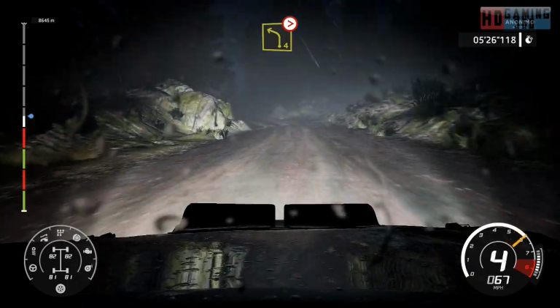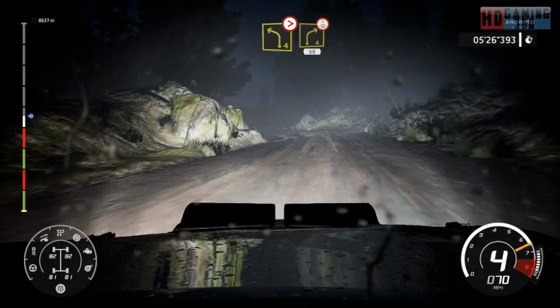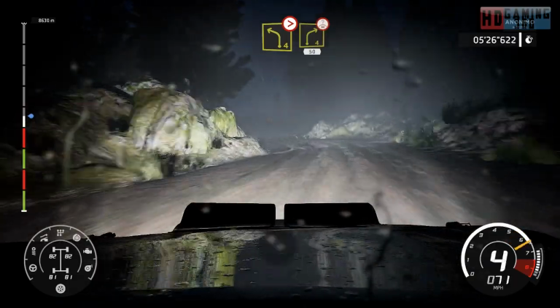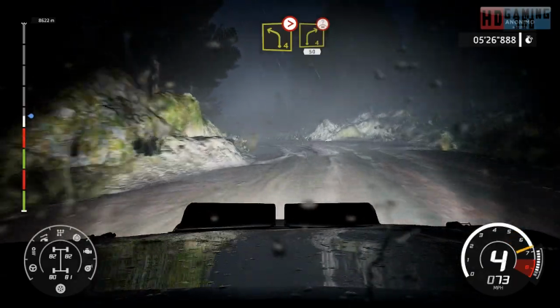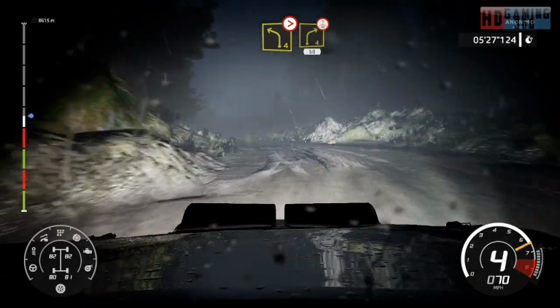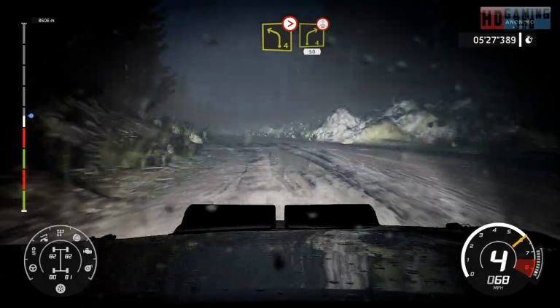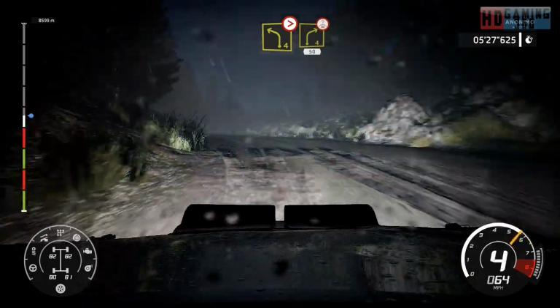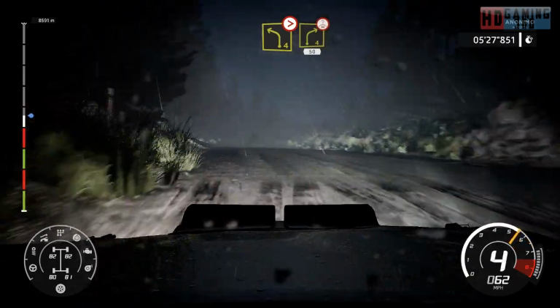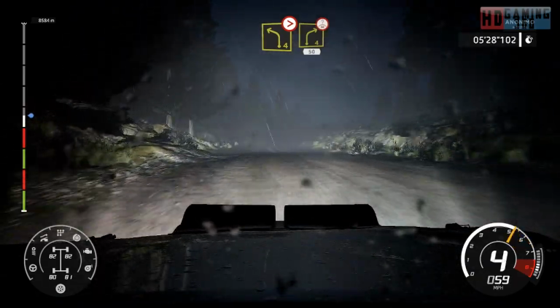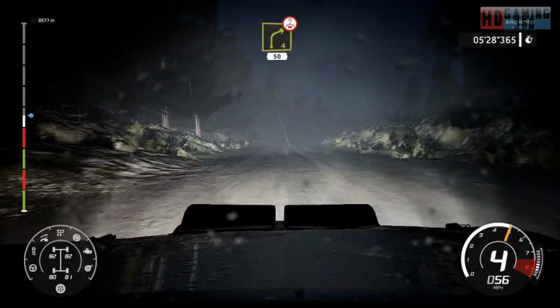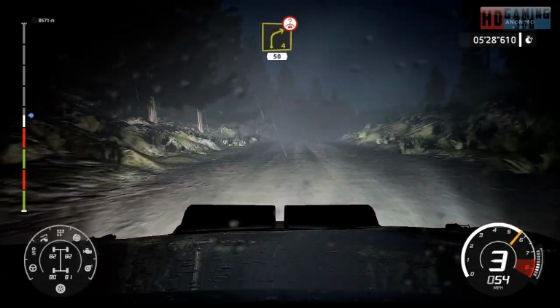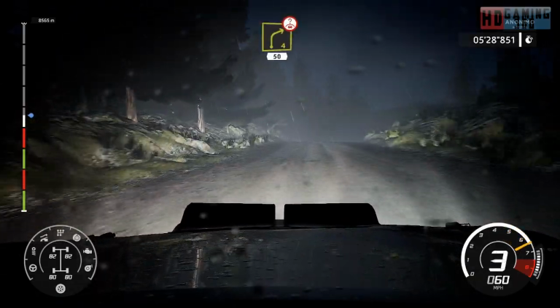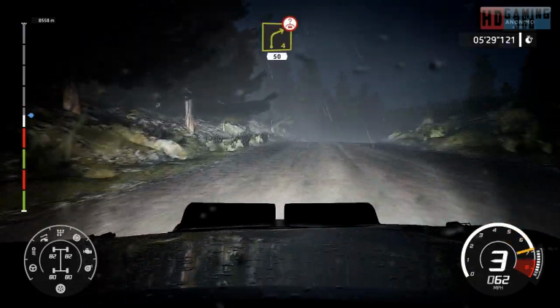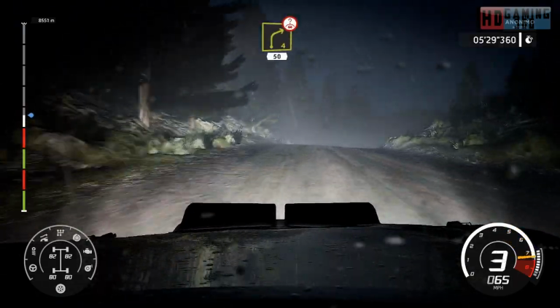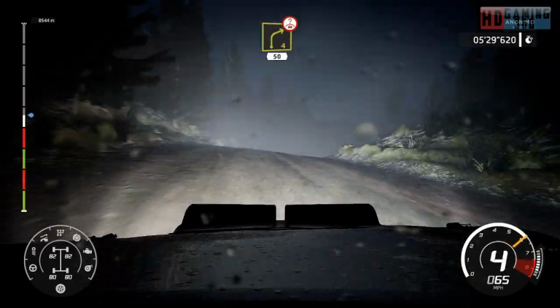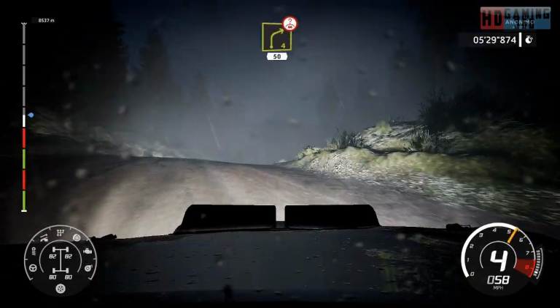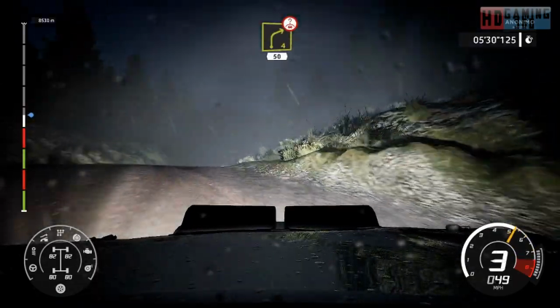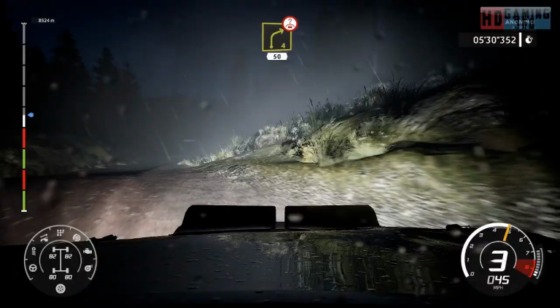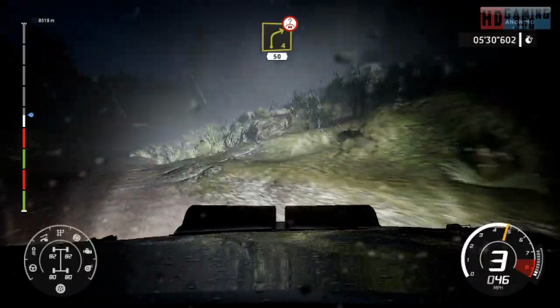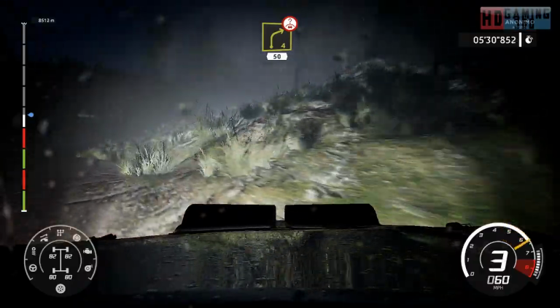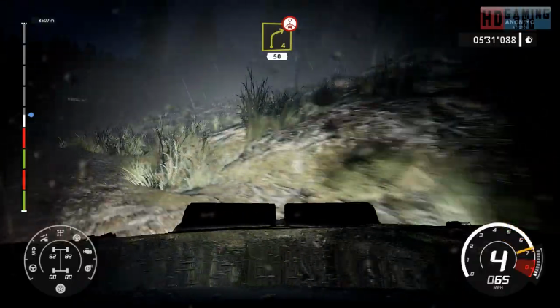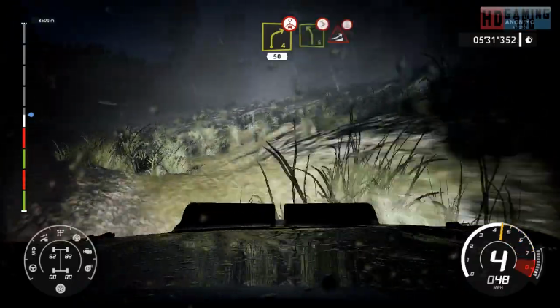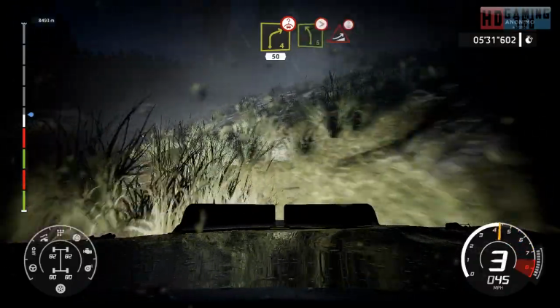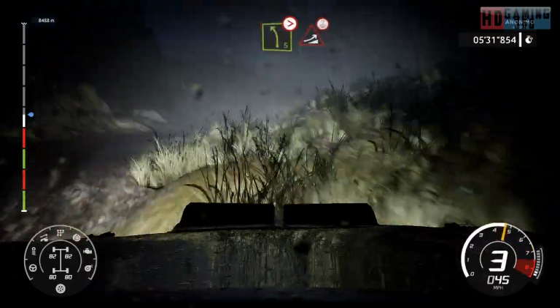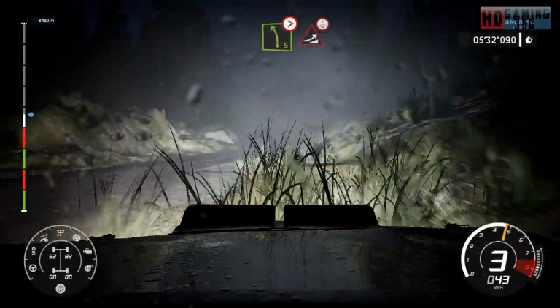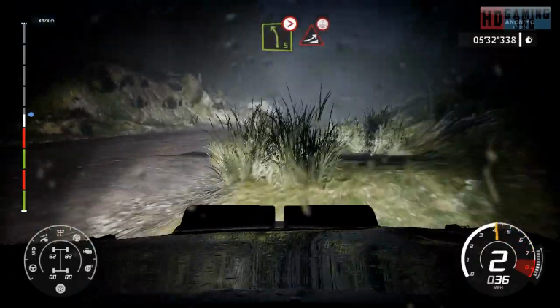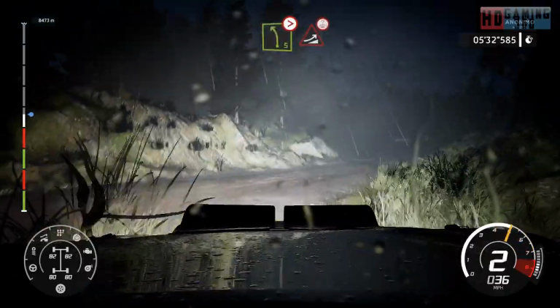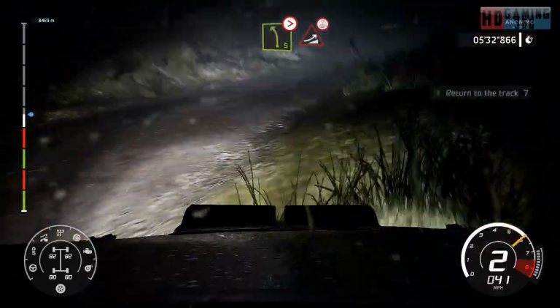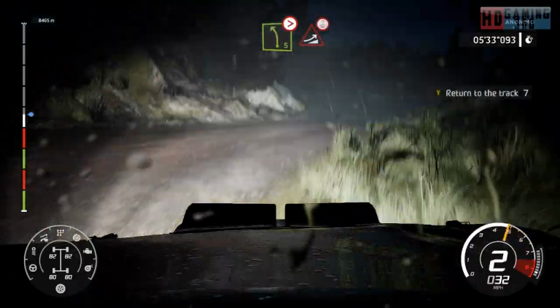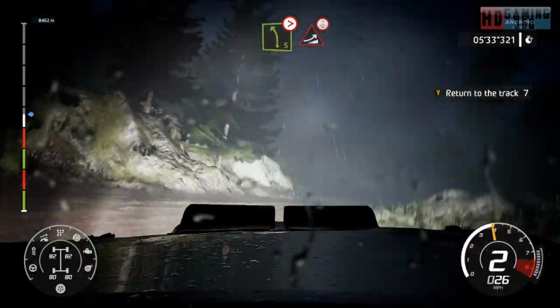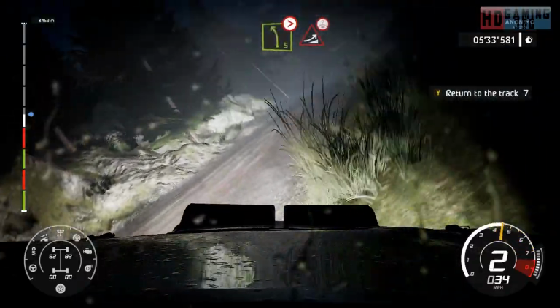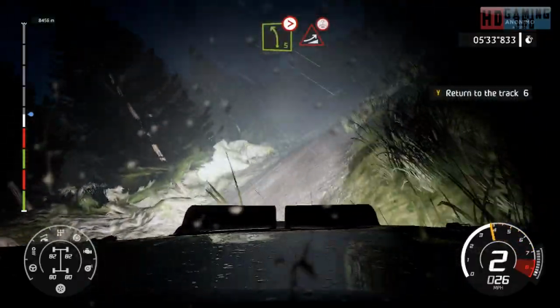And right 4, short over crest, 50. And left 5, tightens, keep into jump over crest.